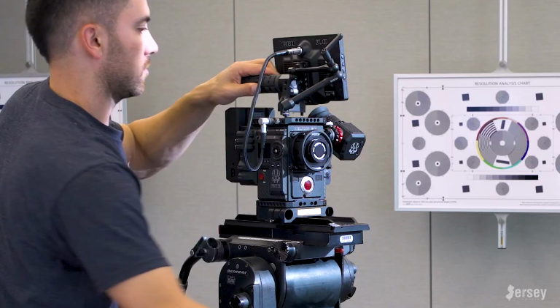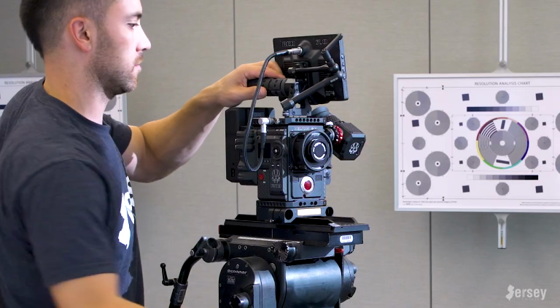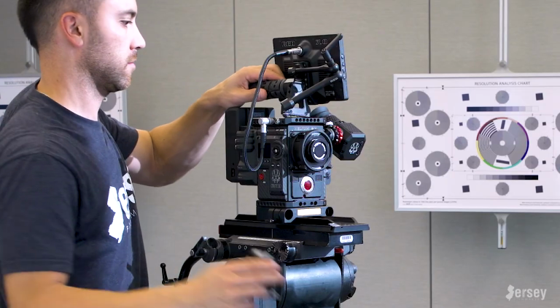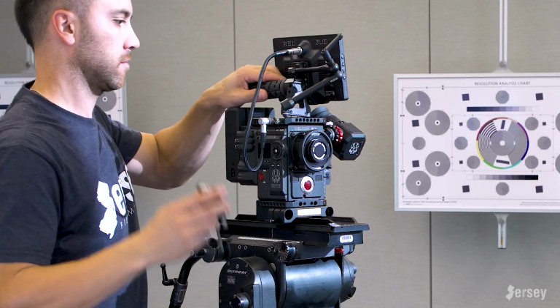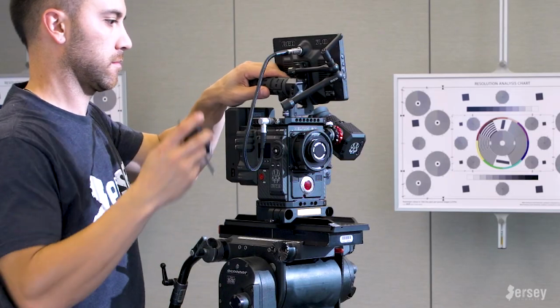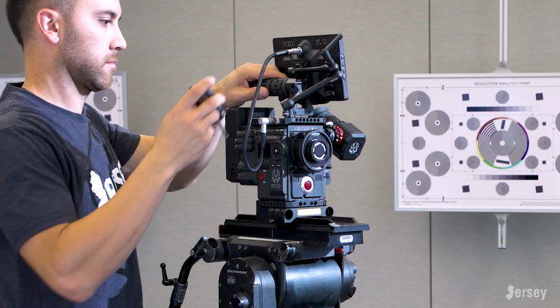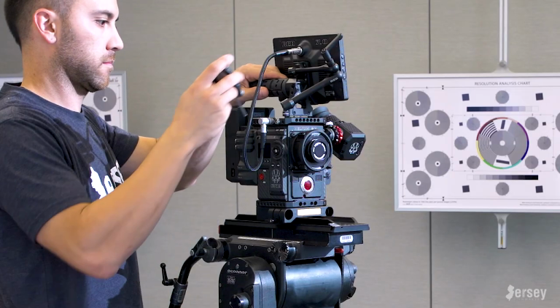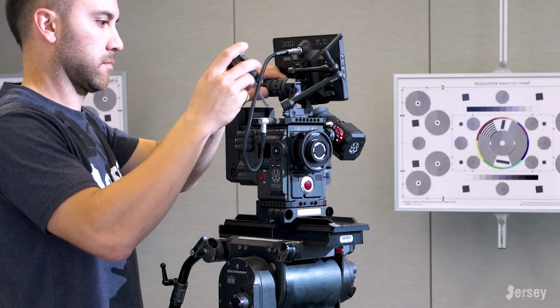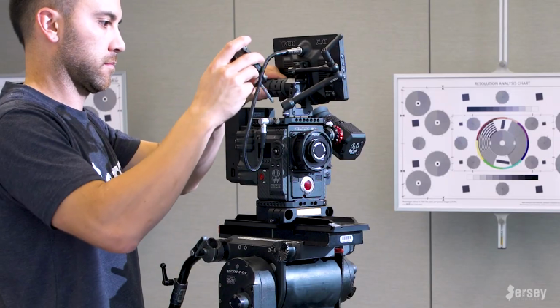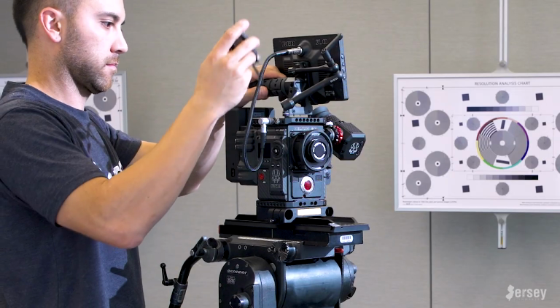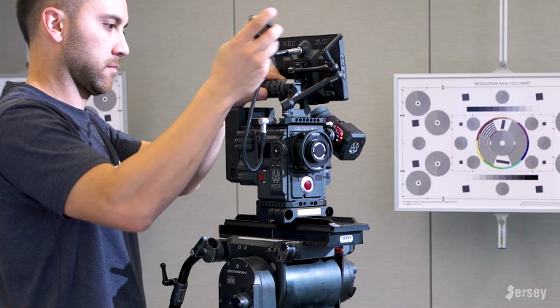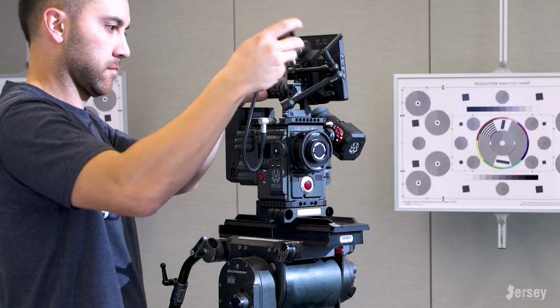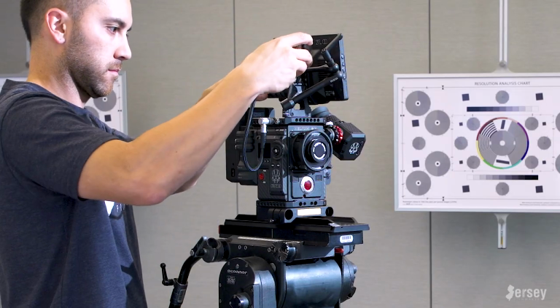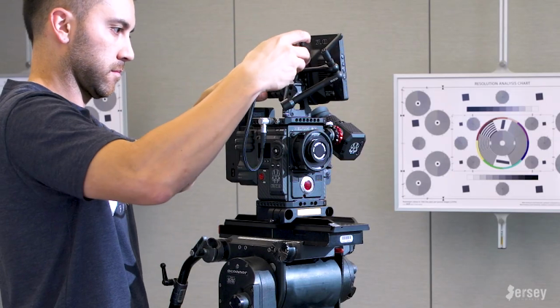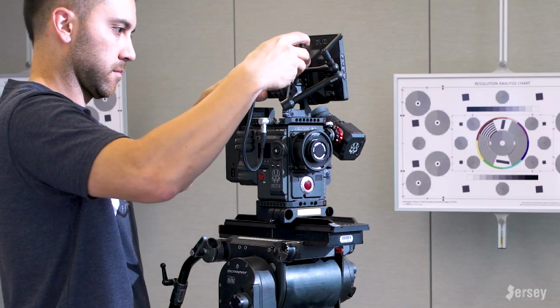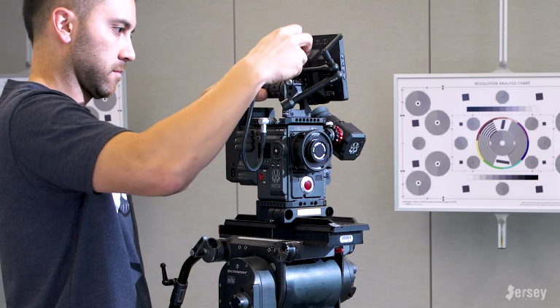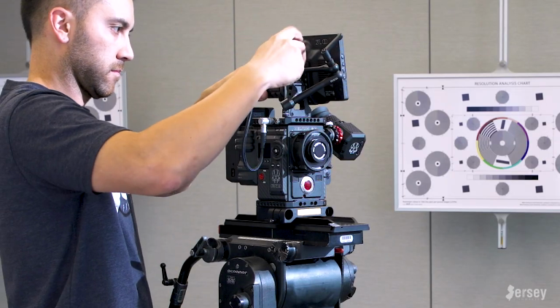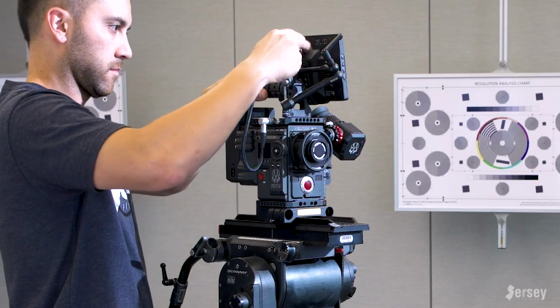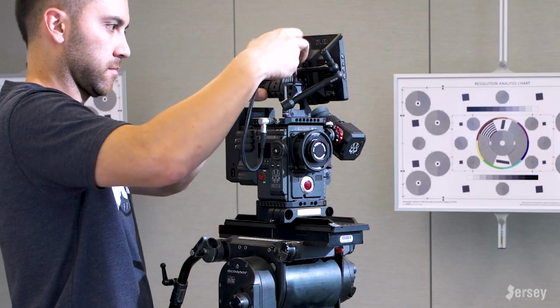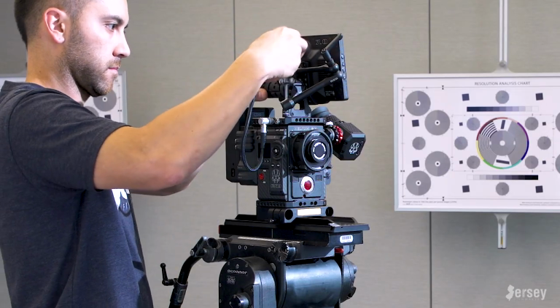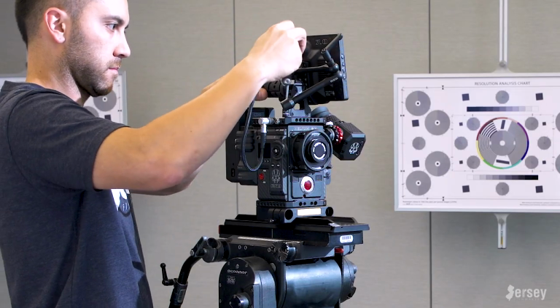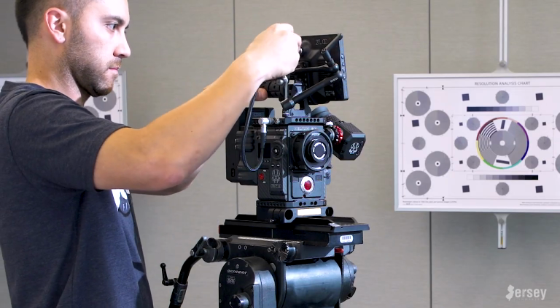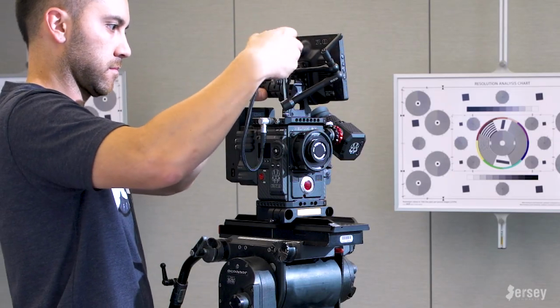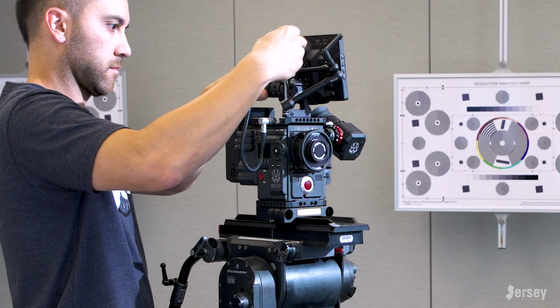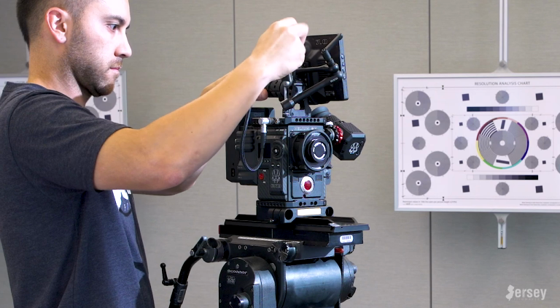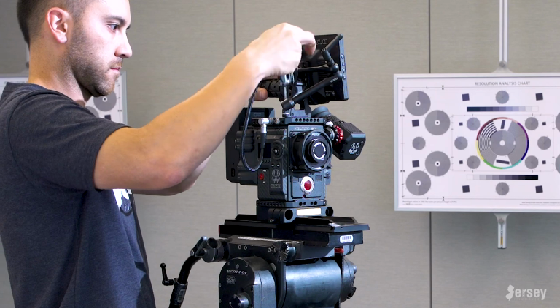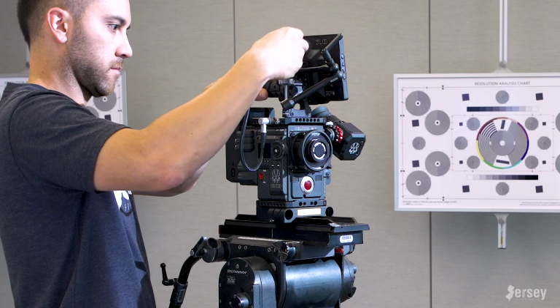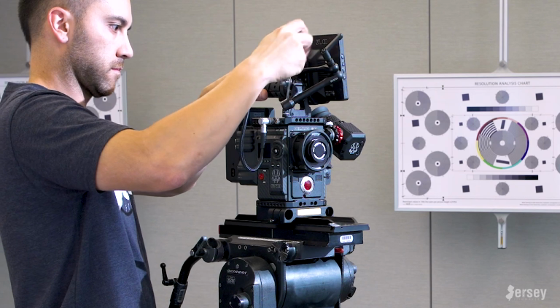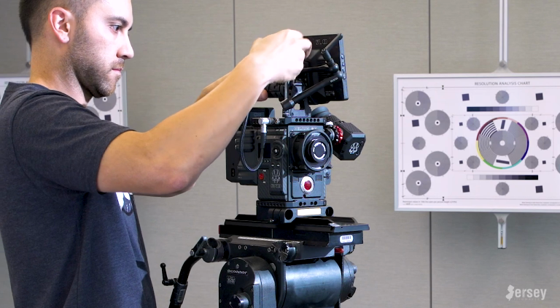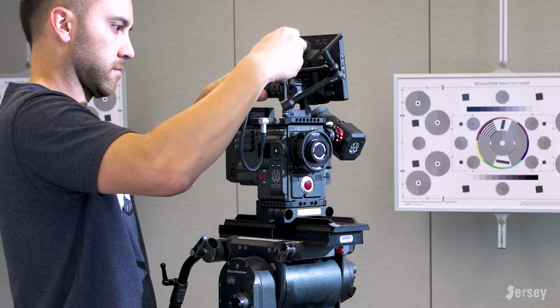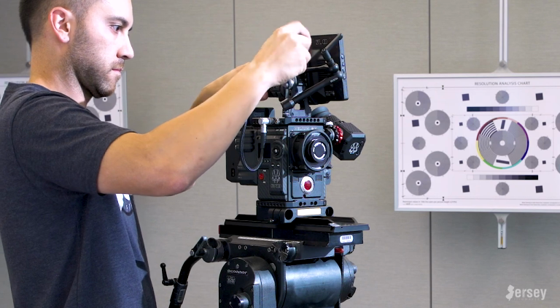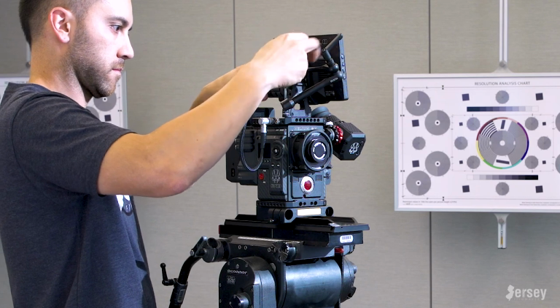I'll also put on this Red top handle, which has a trigger button included and allows me to easily move or pick up the camera.